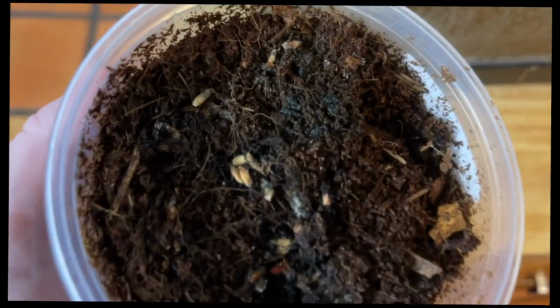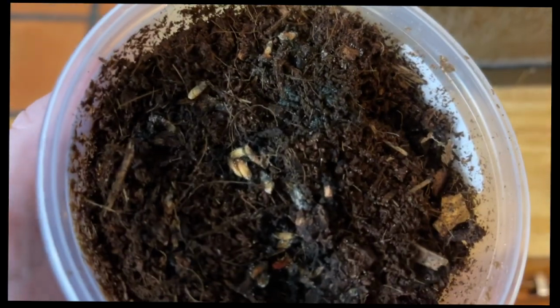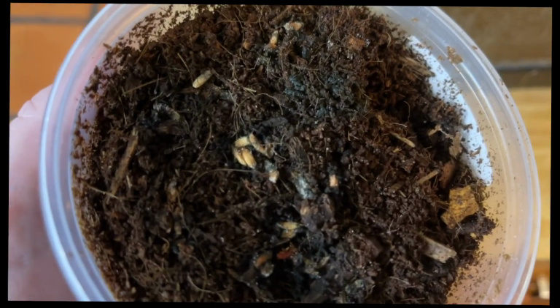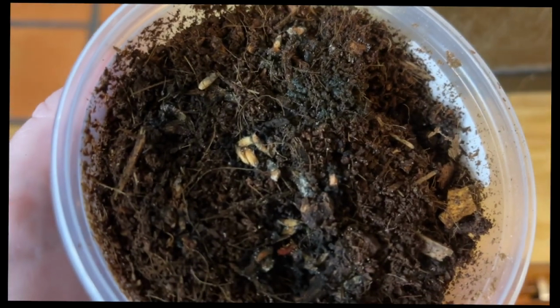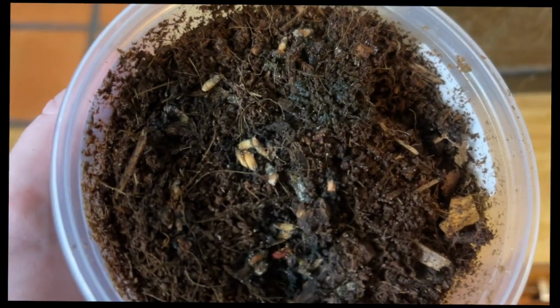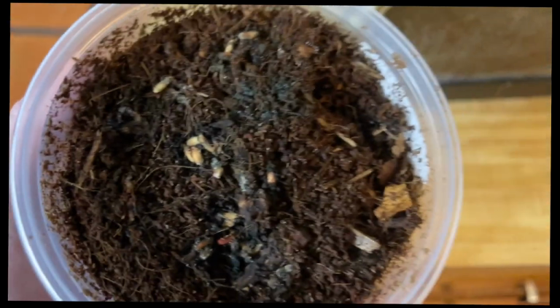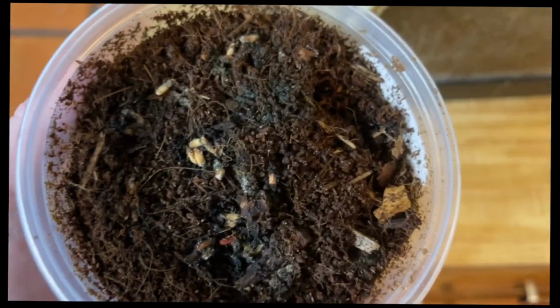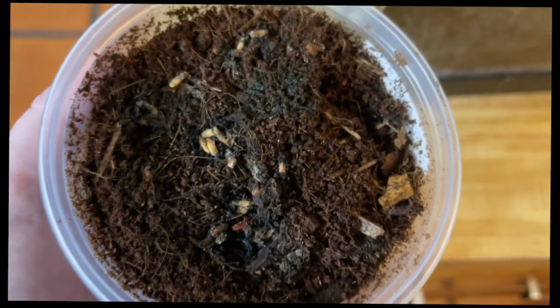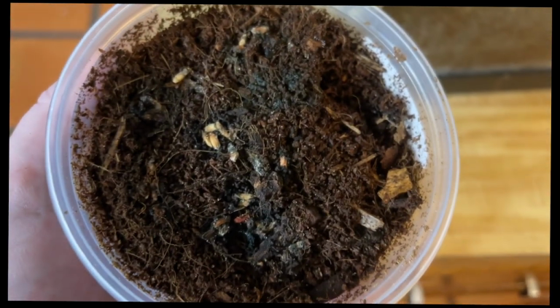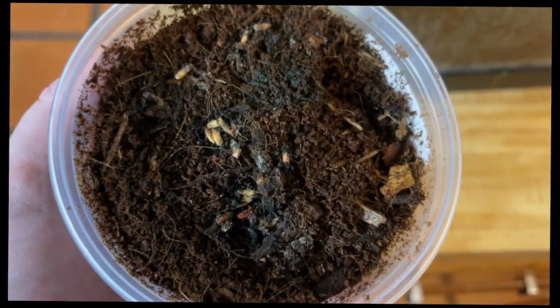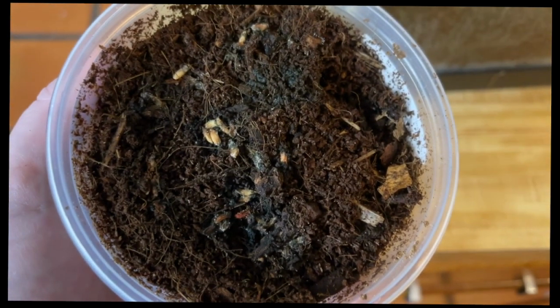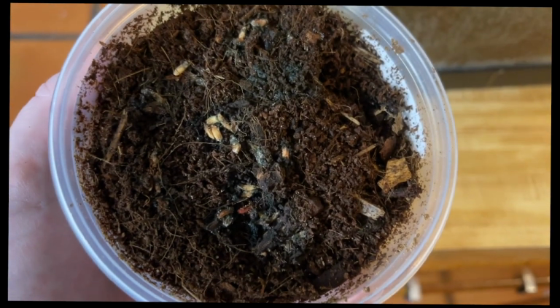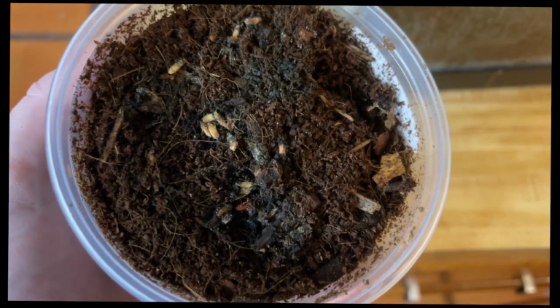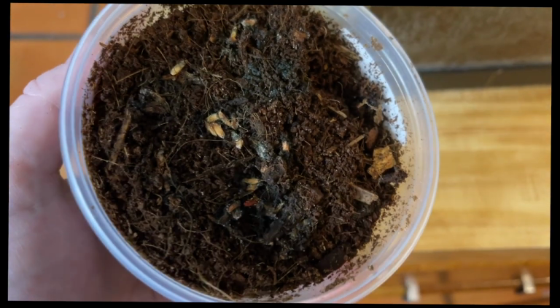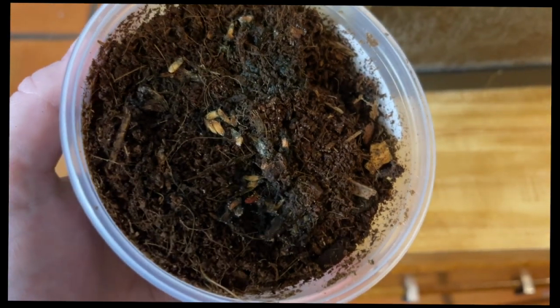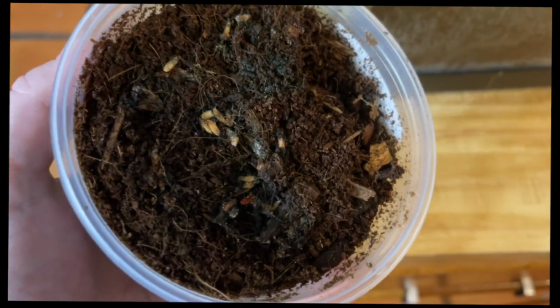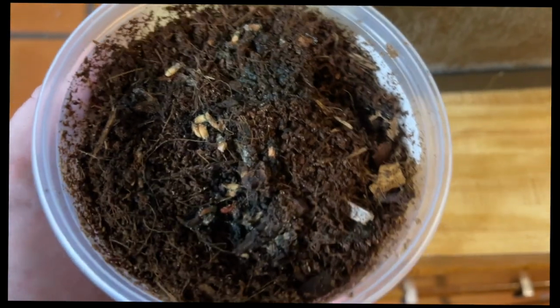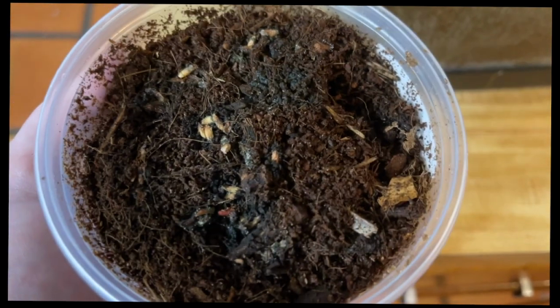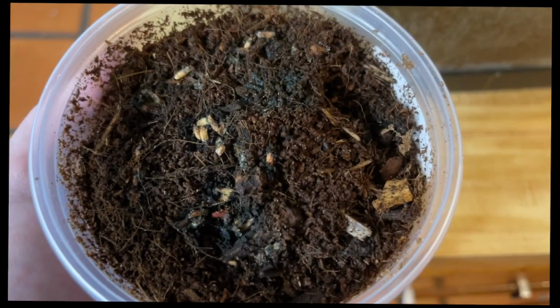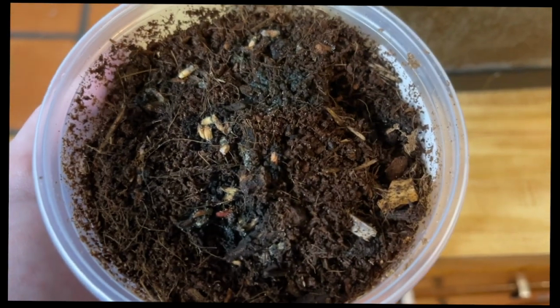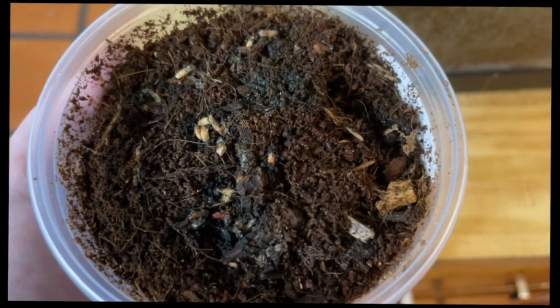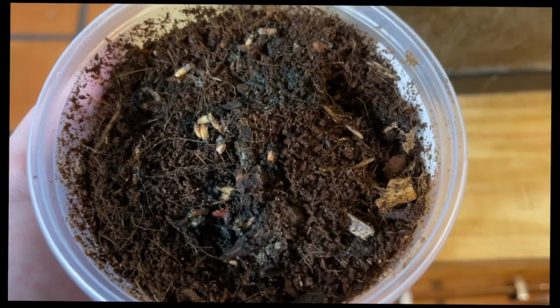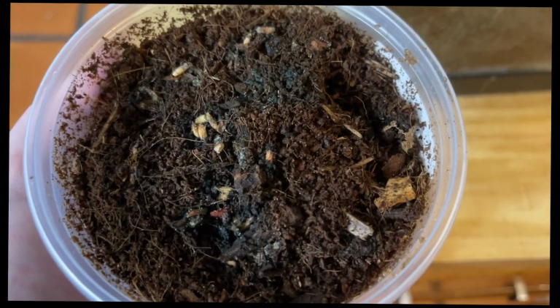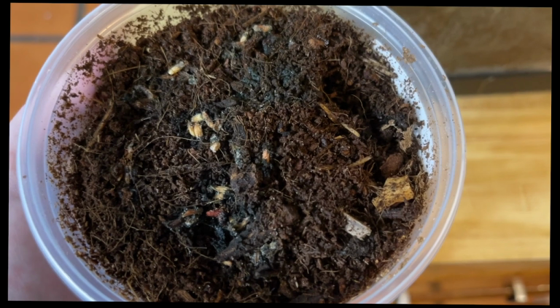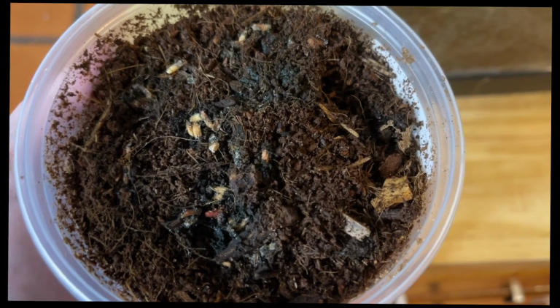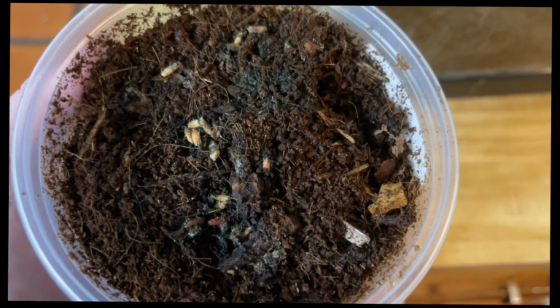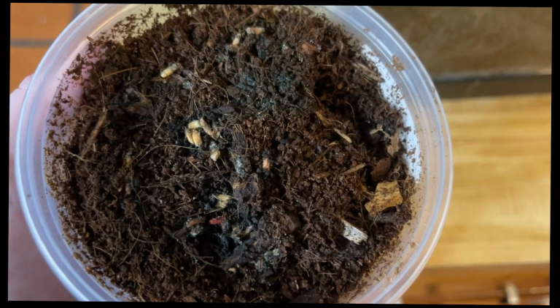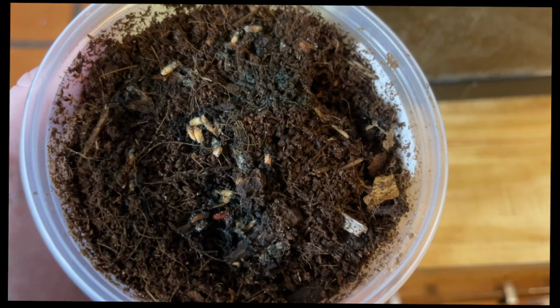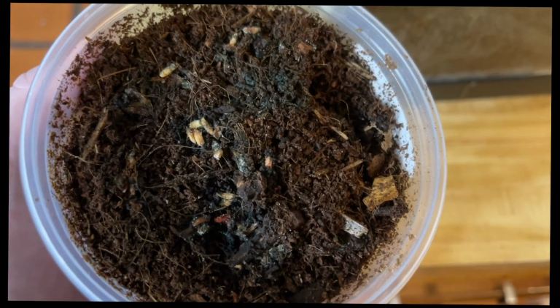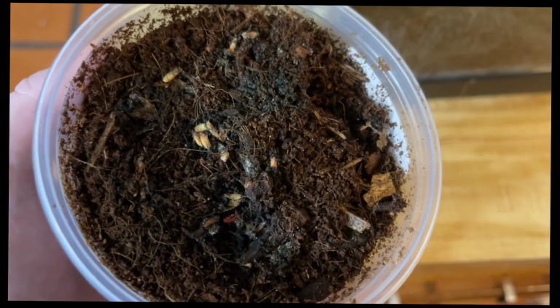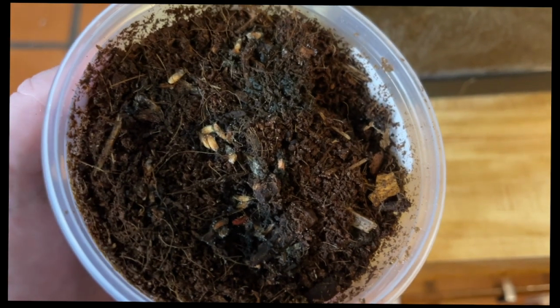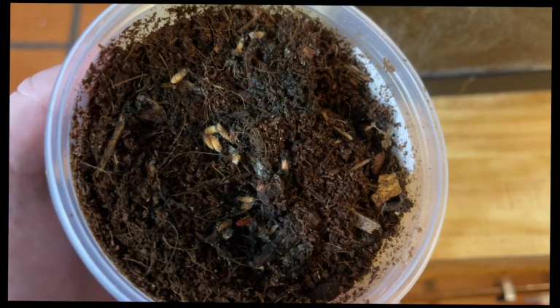I have some springtails we're going to add into the mix here. Hopefully they'll breed.